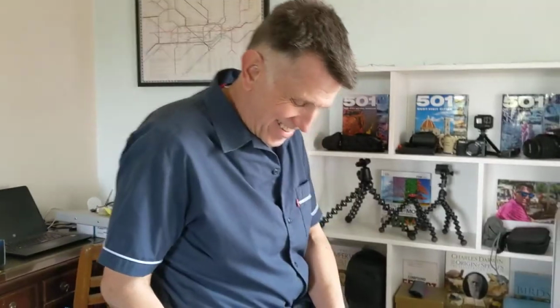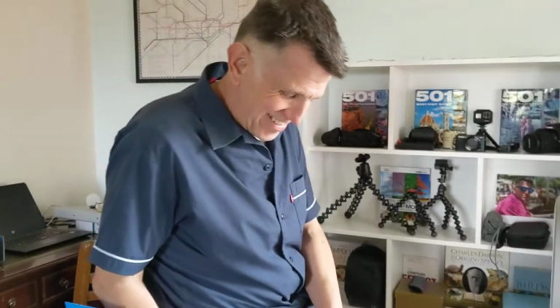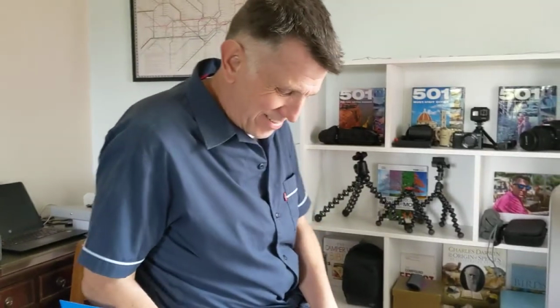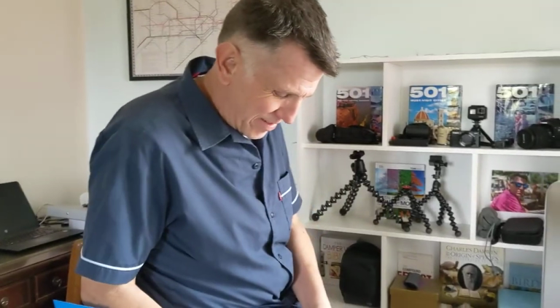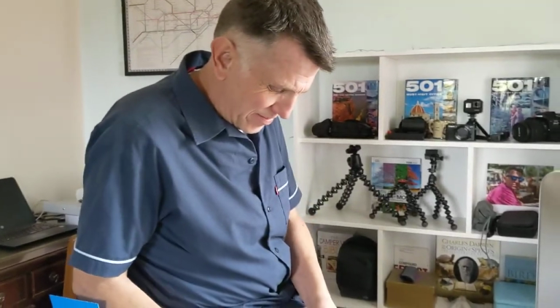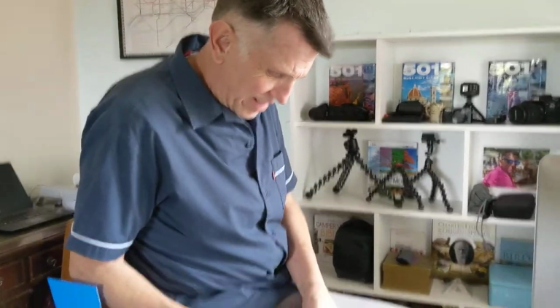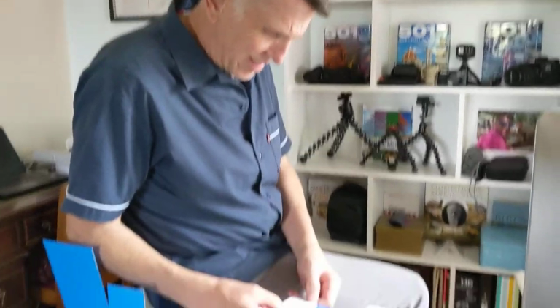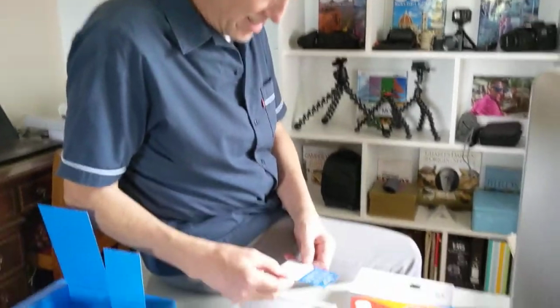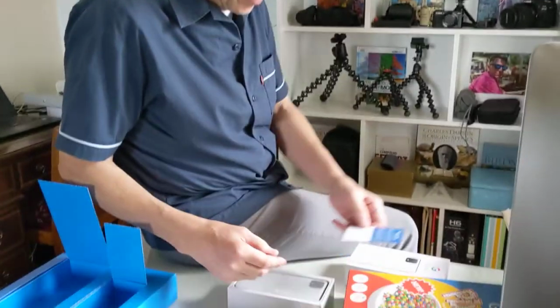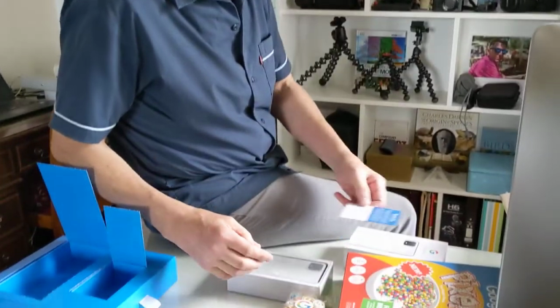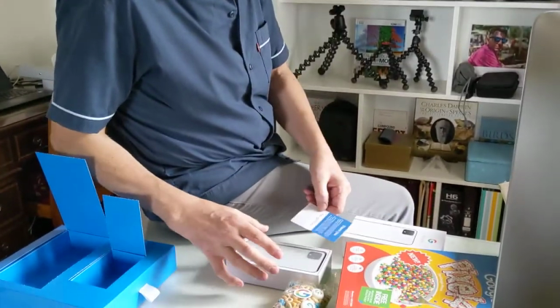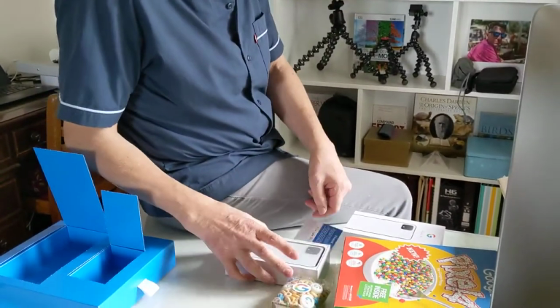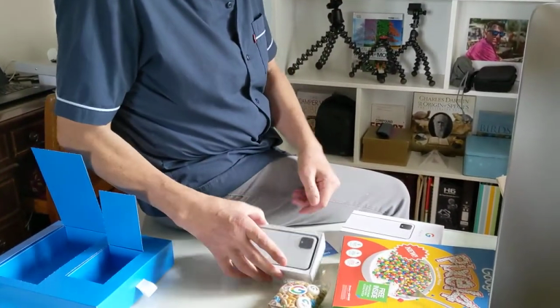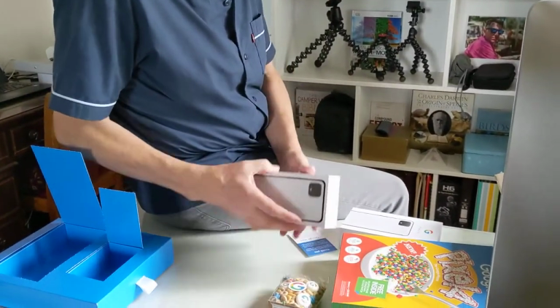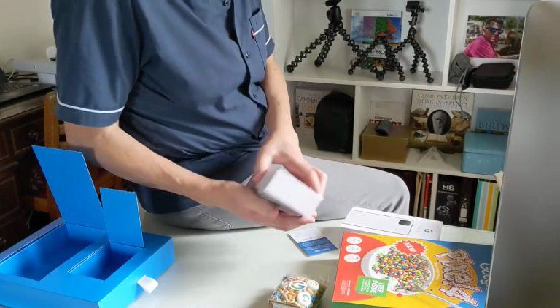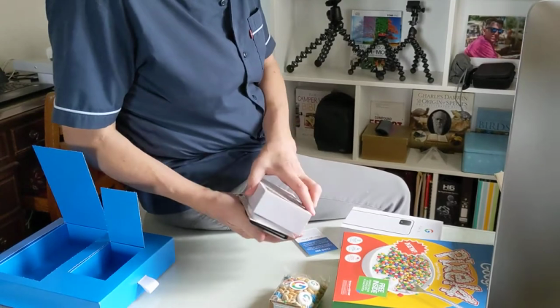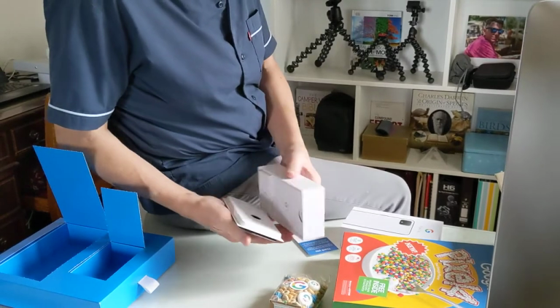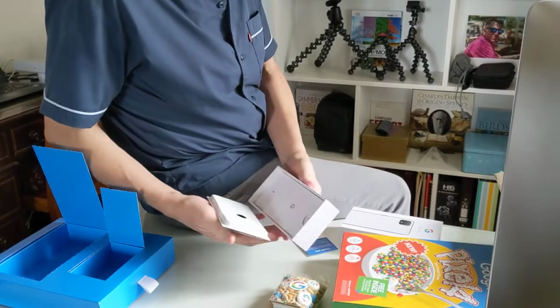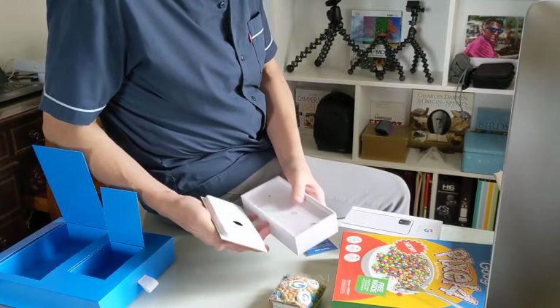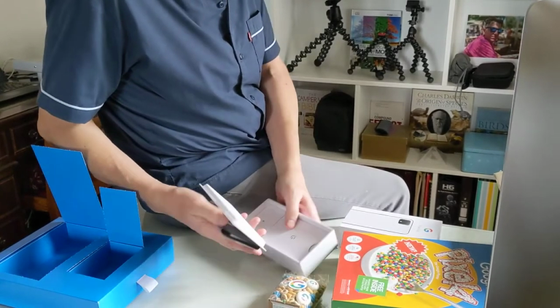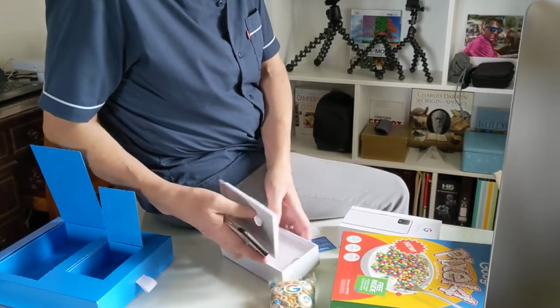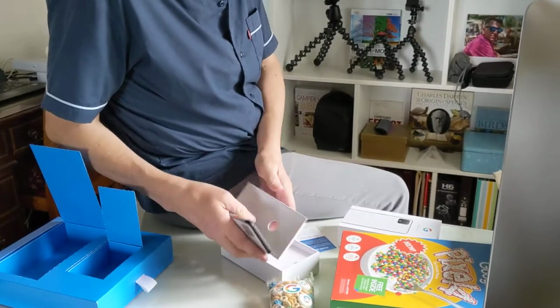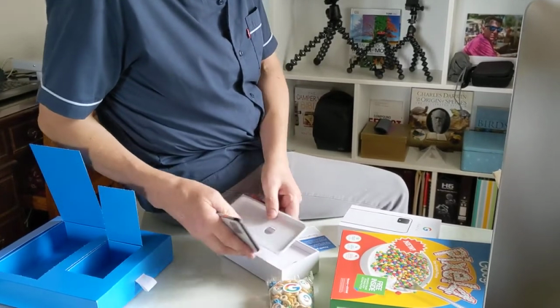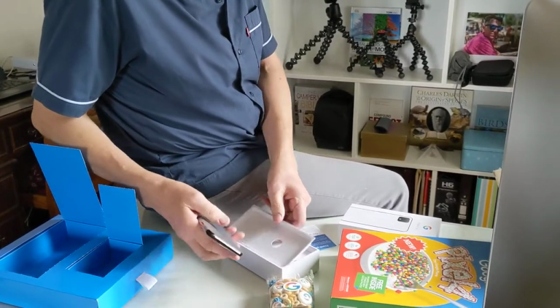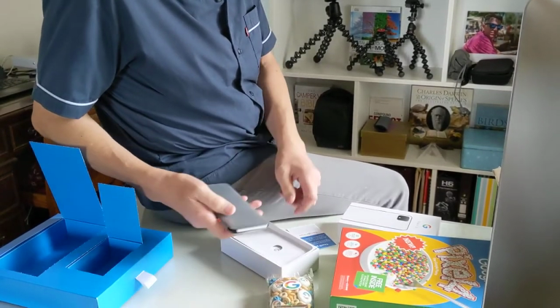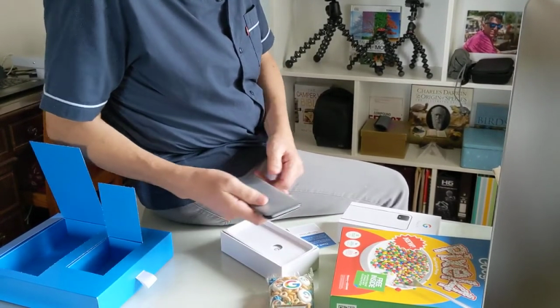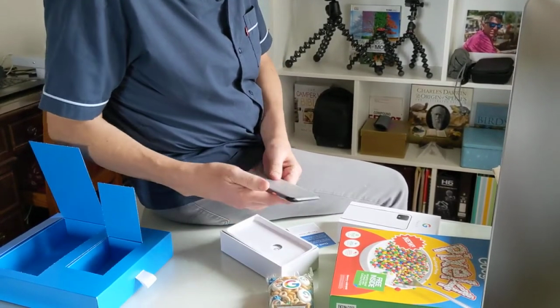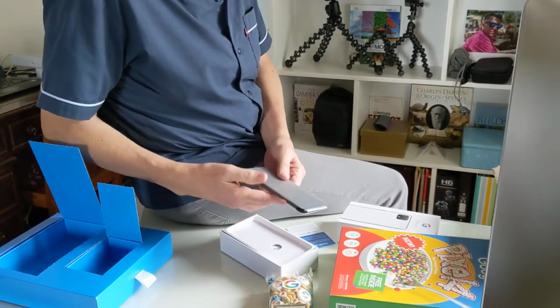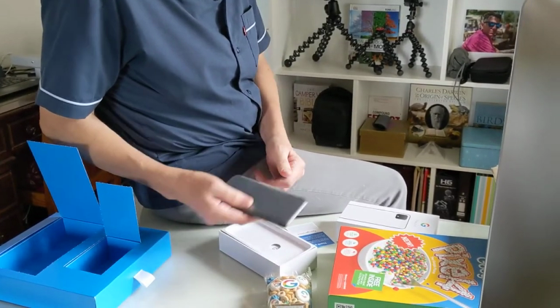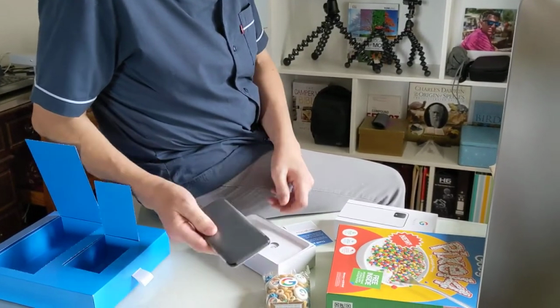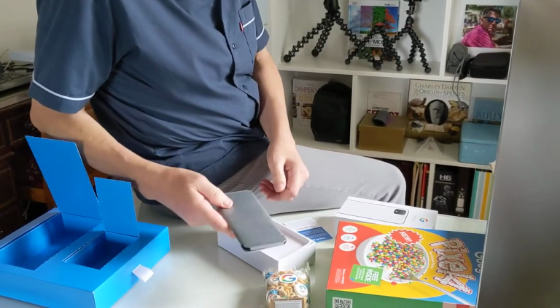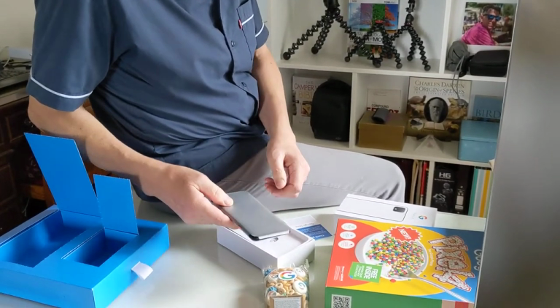I don't know why they've done that. Here's the phone.